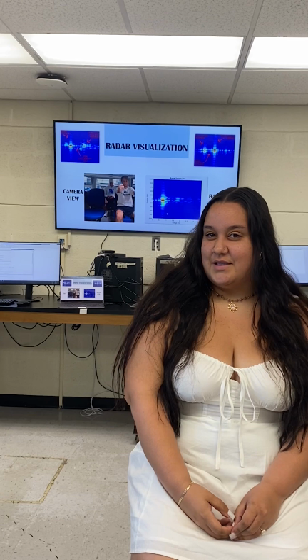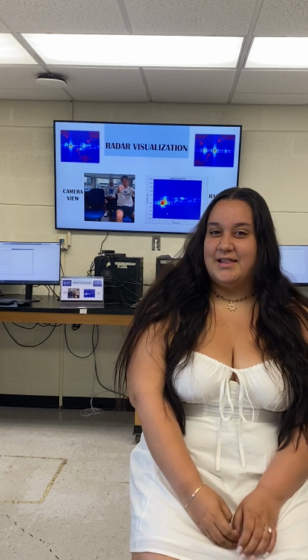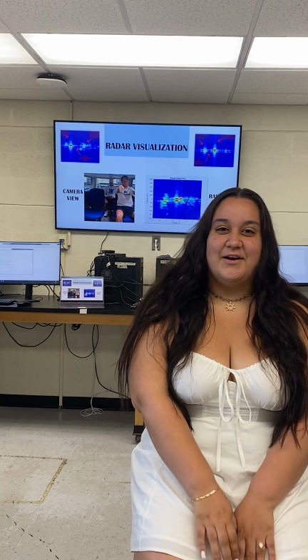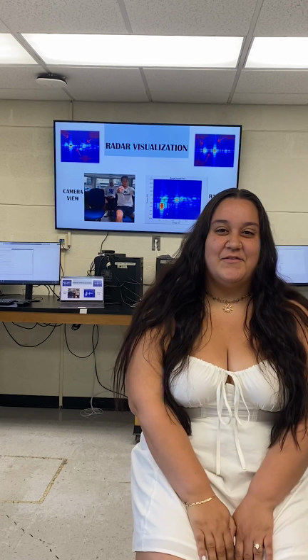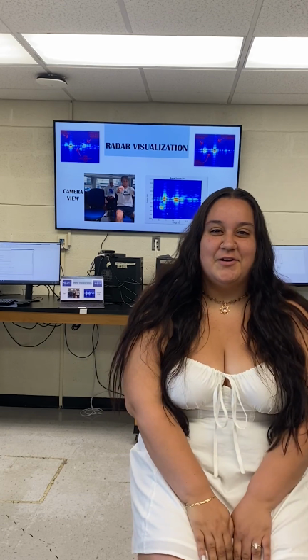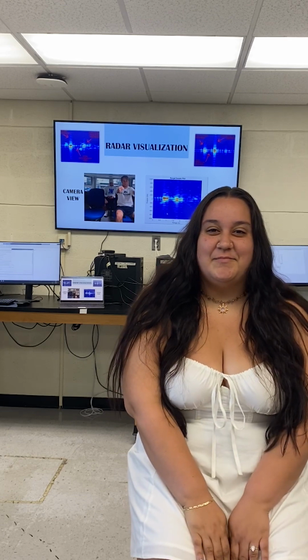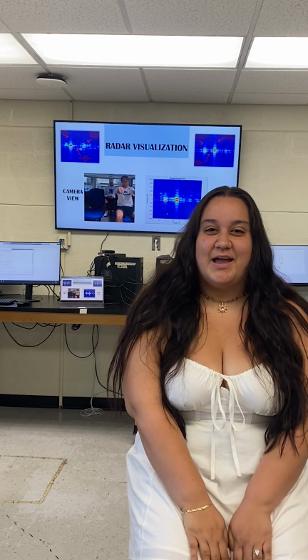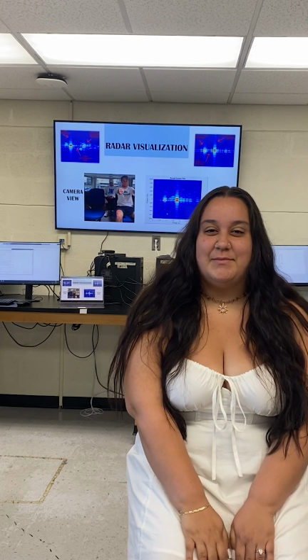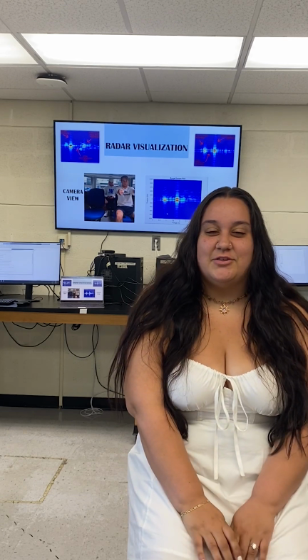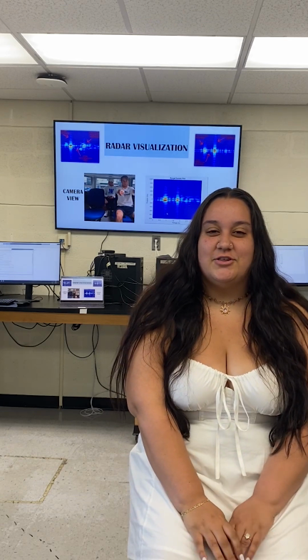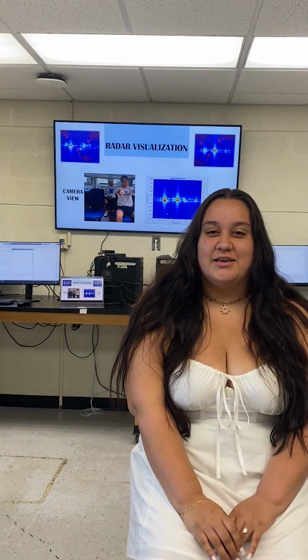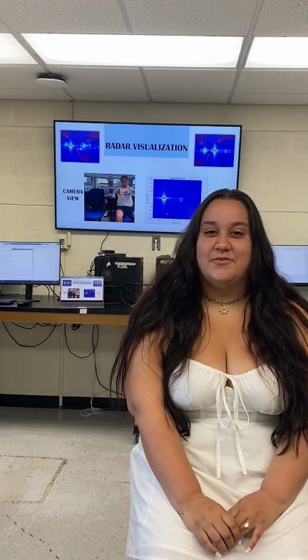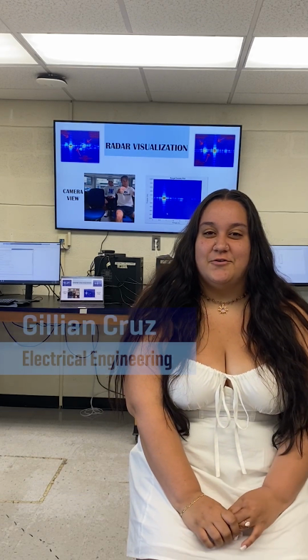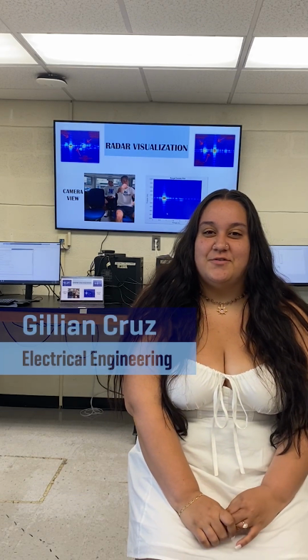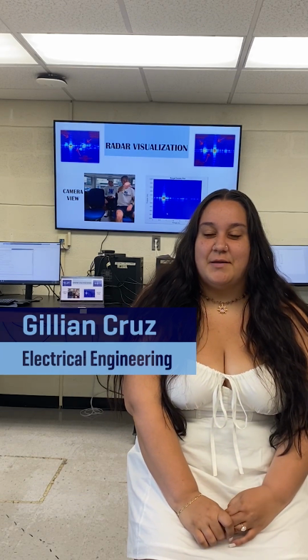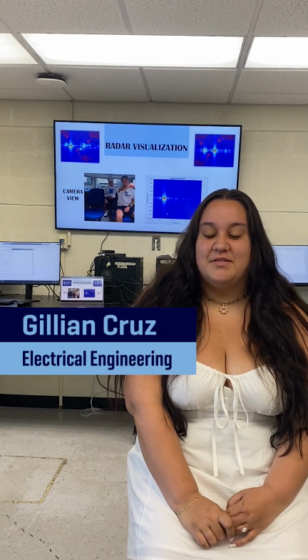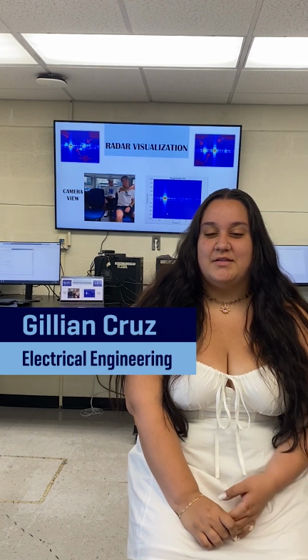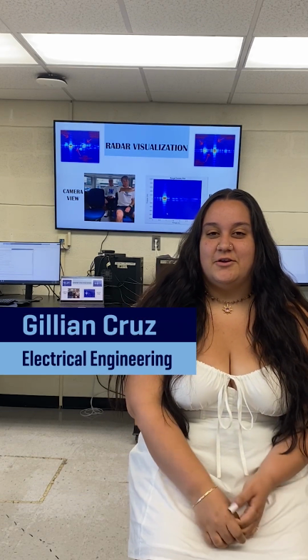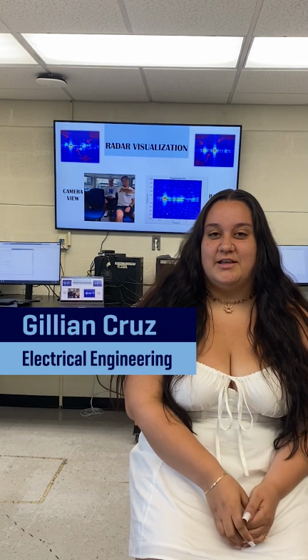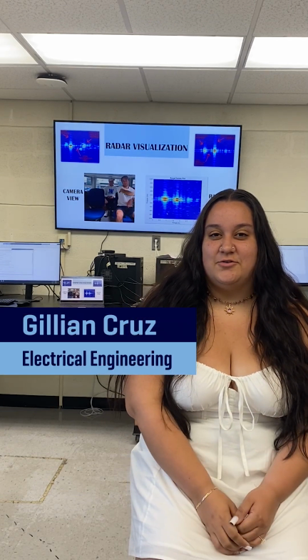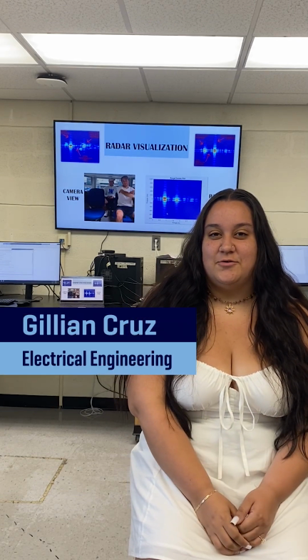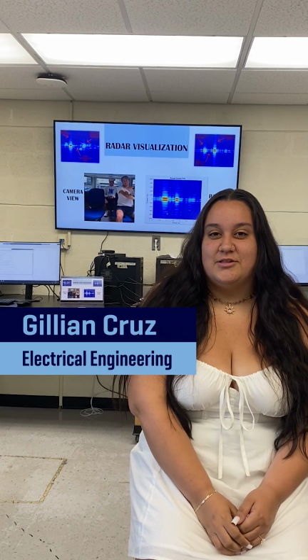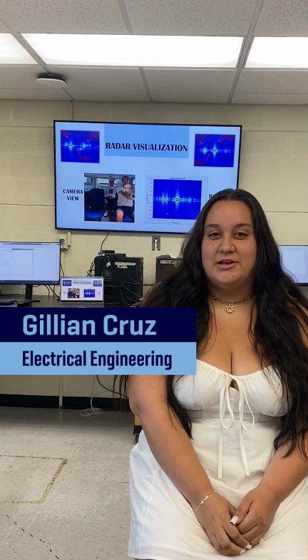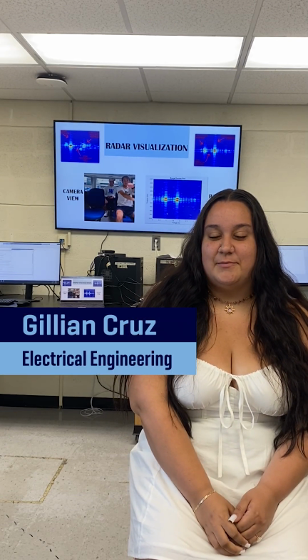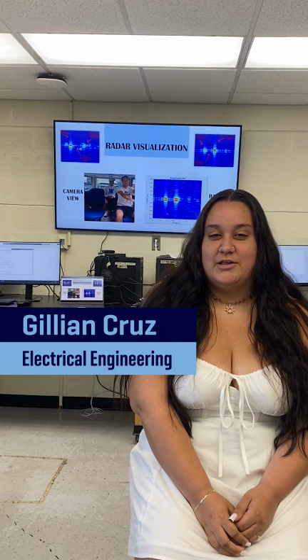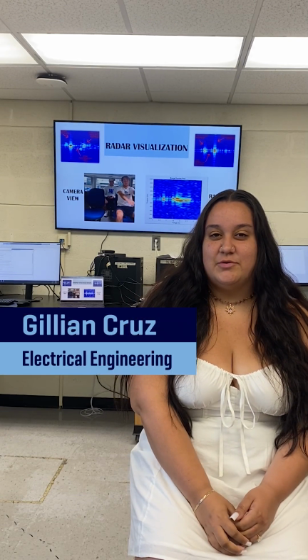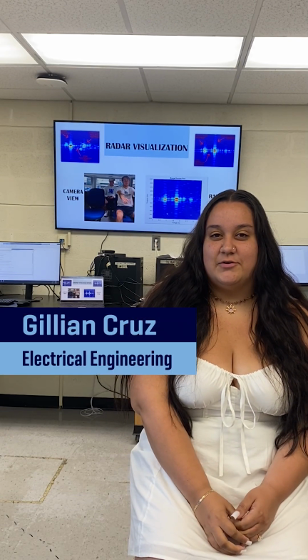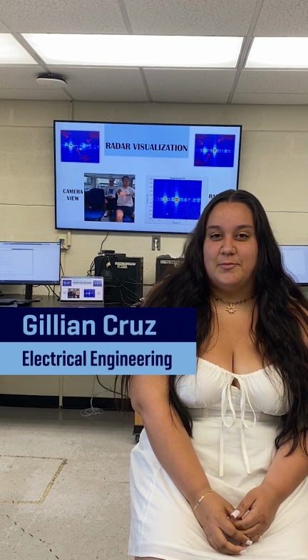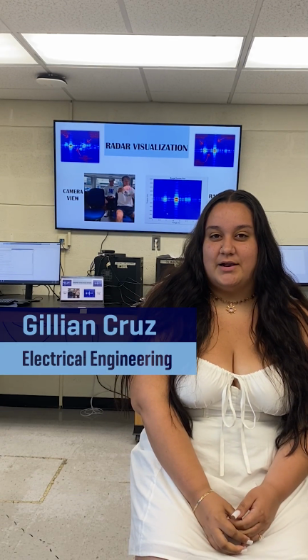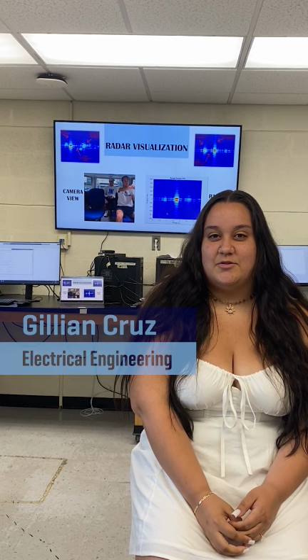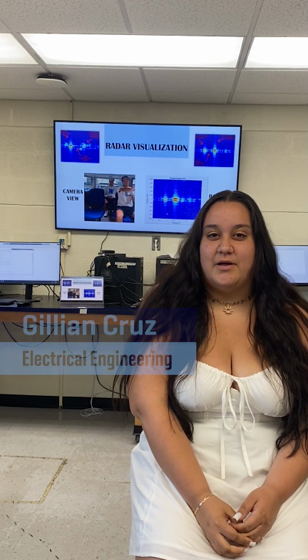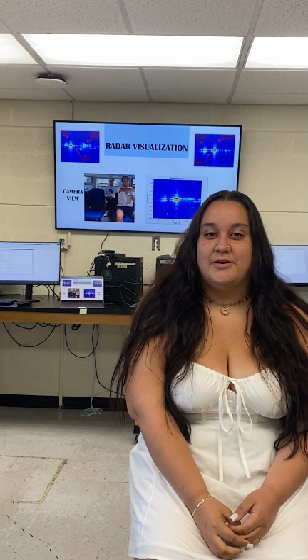Hello everyone, my name is Jillian Cruz. I'm a senior electrical engineering major with a robotics minor.